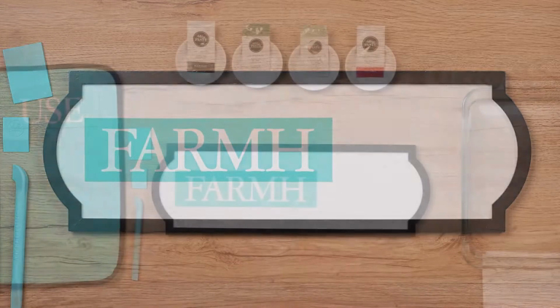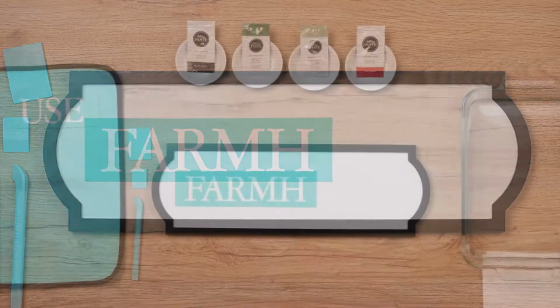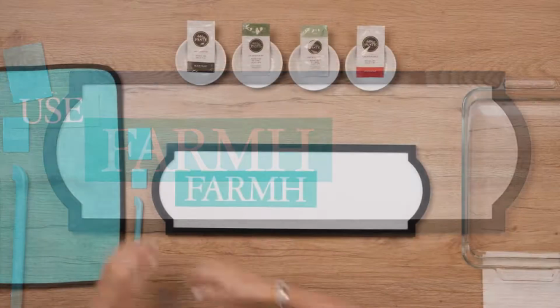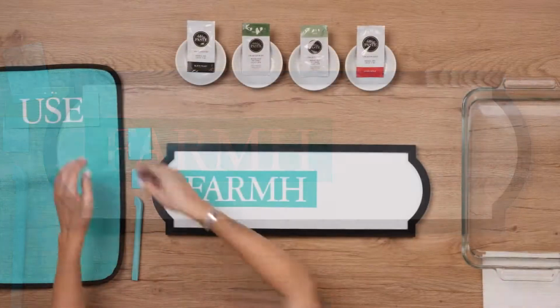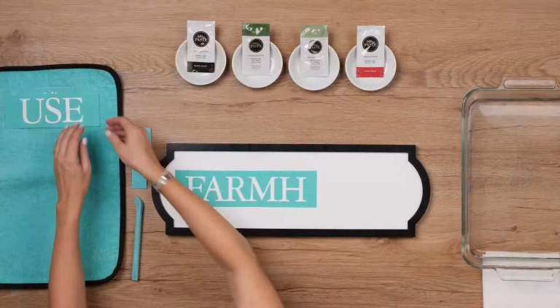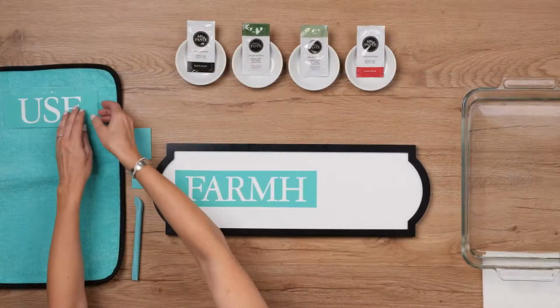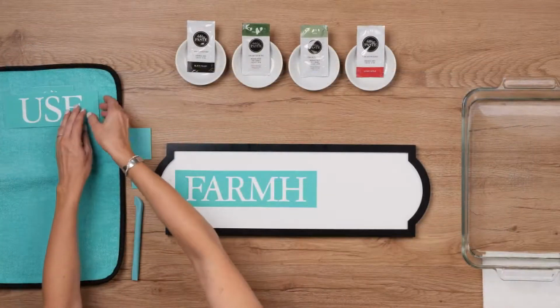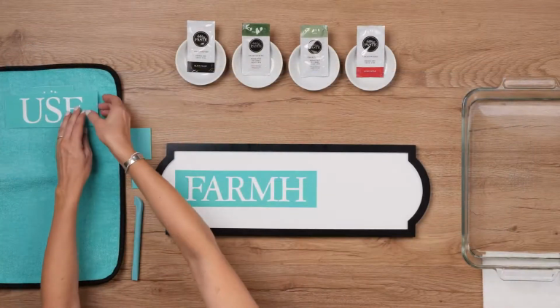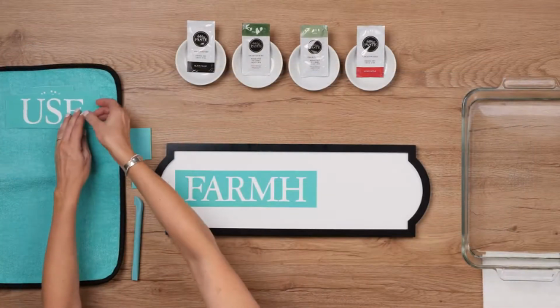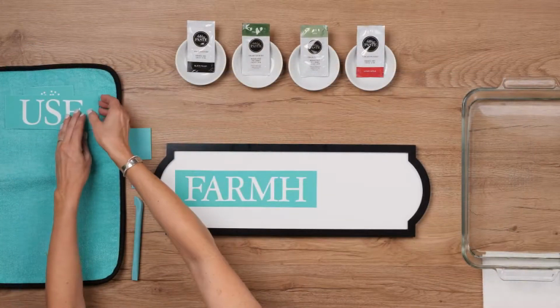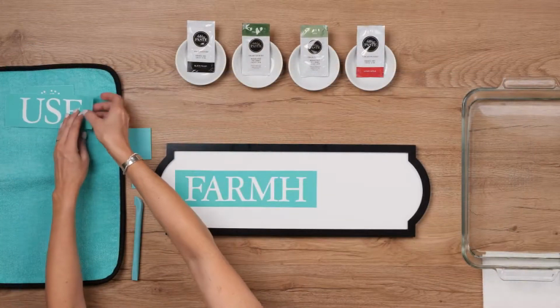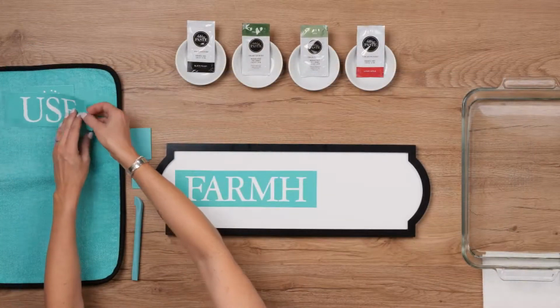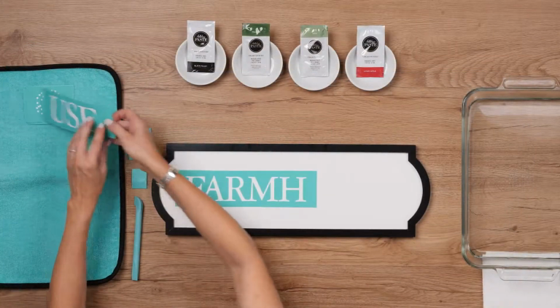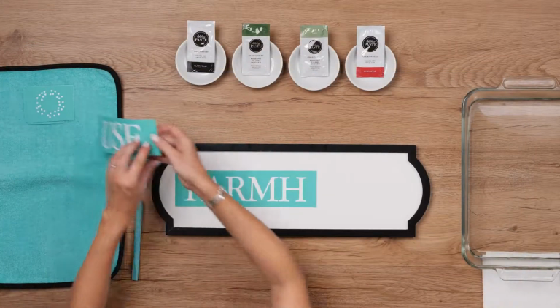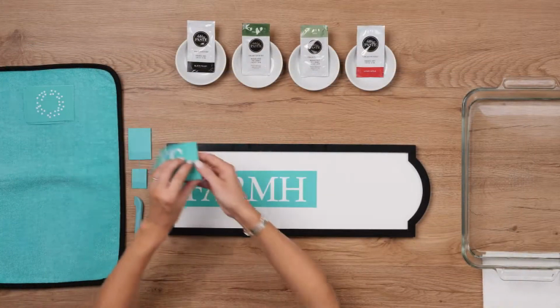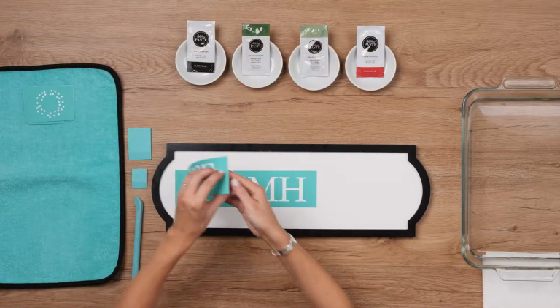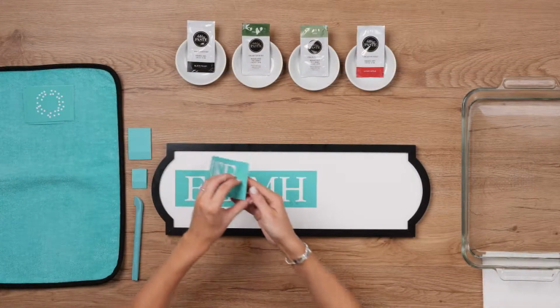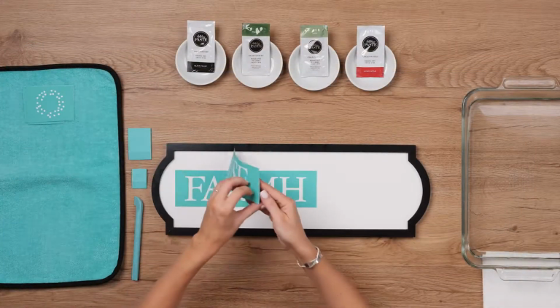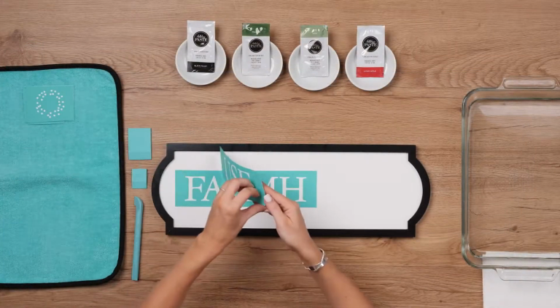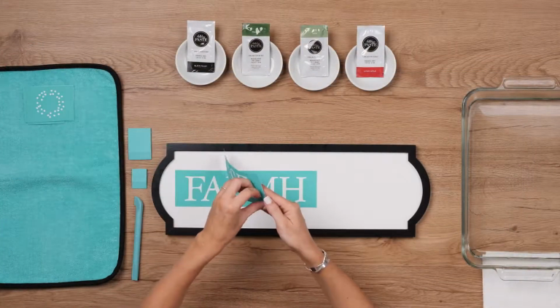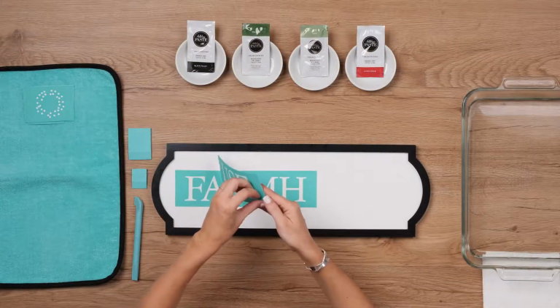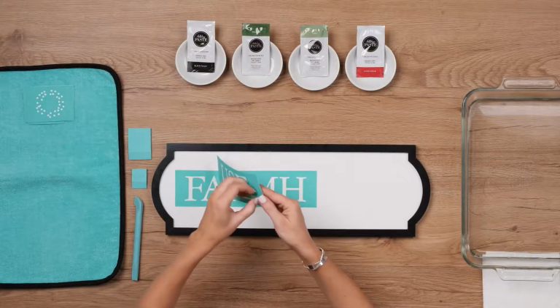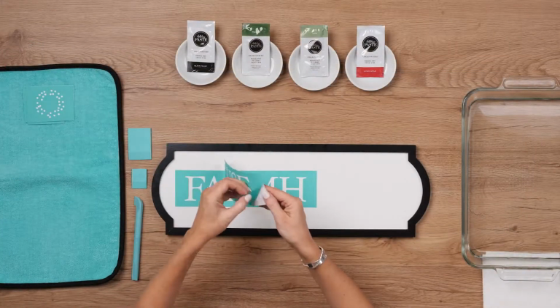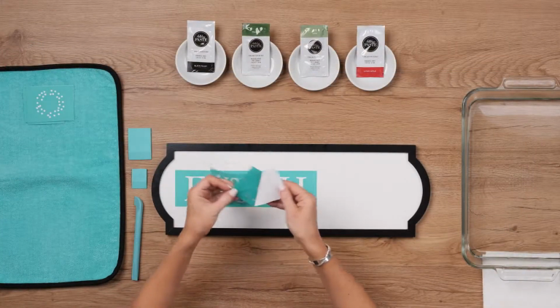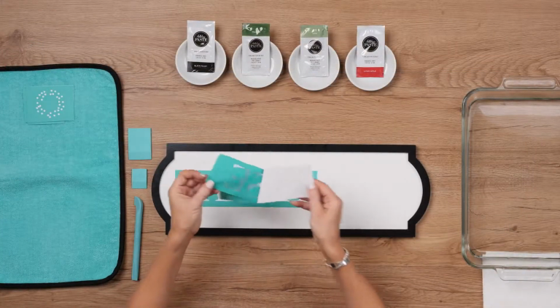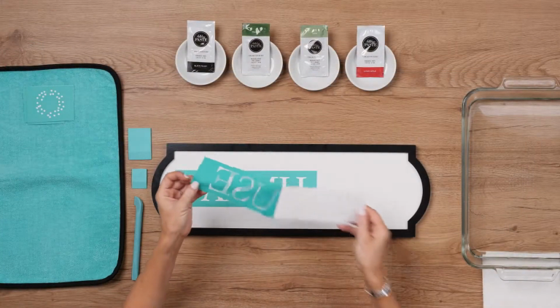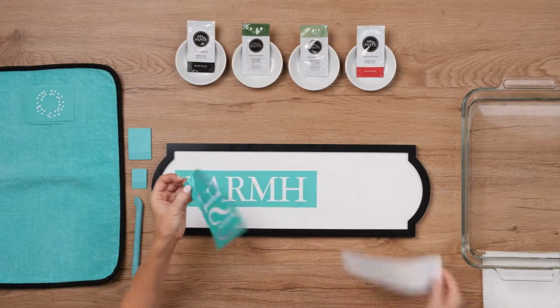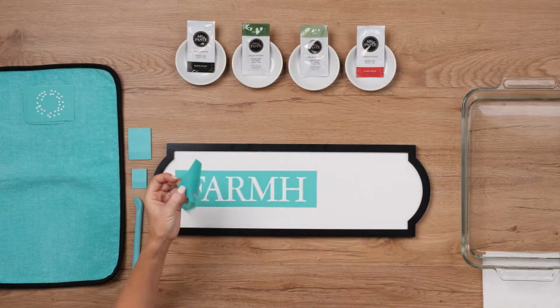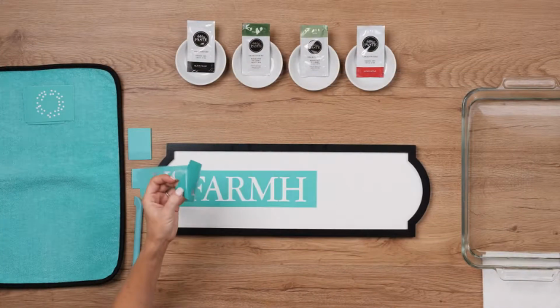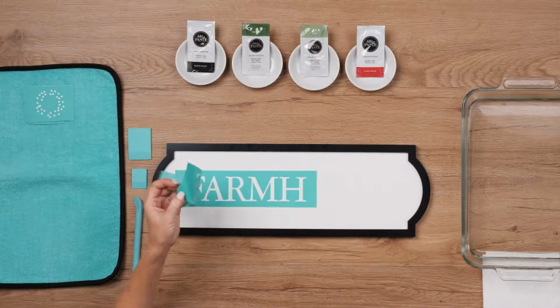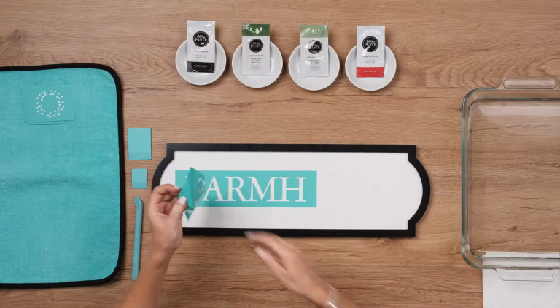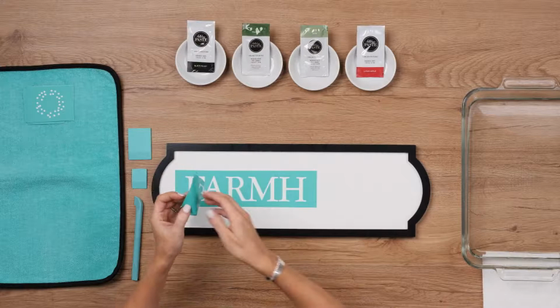Then I'll prep the second half too, fuzzing and positioning it so that it lines up with the rest of the word.